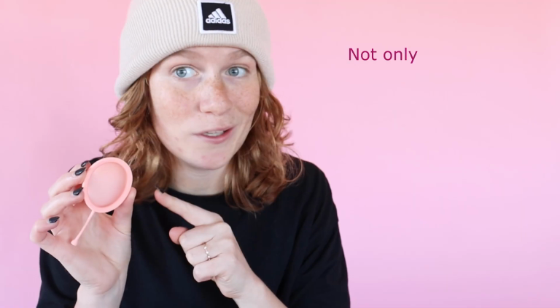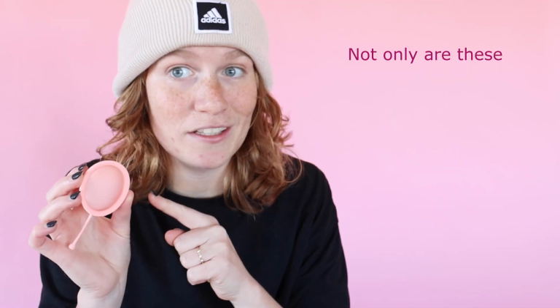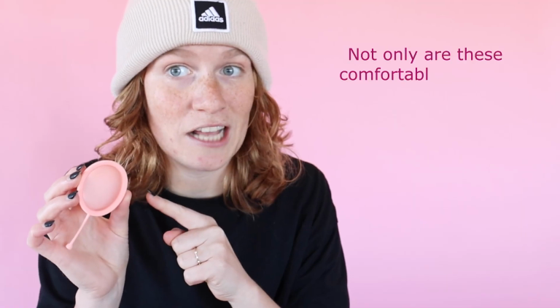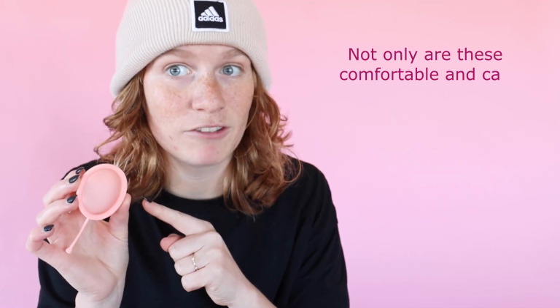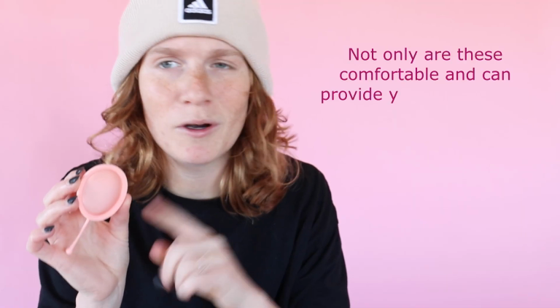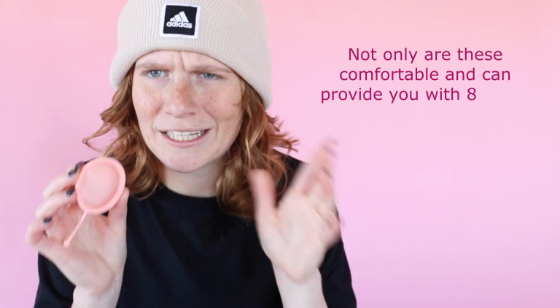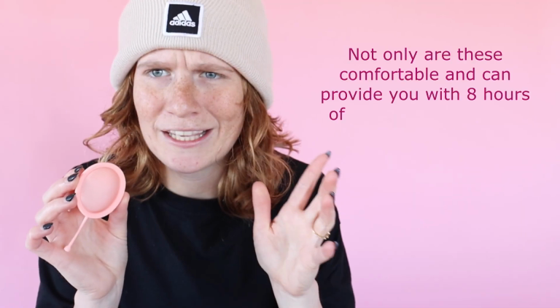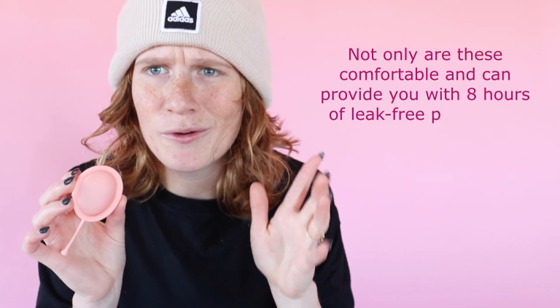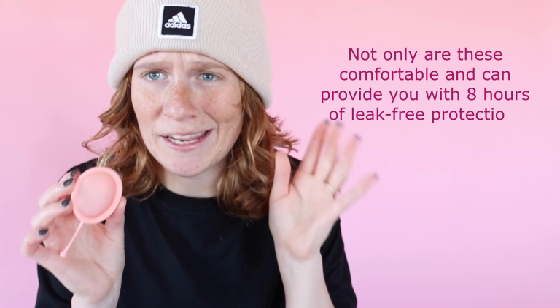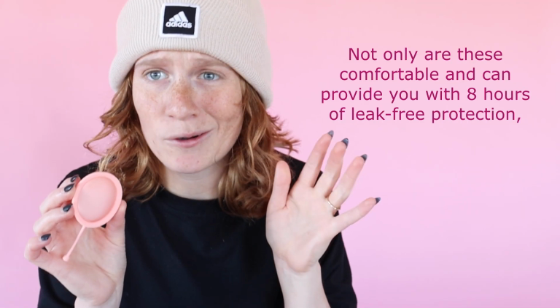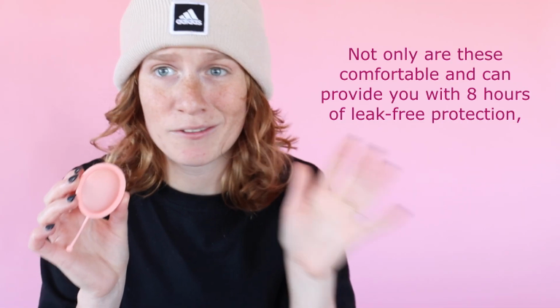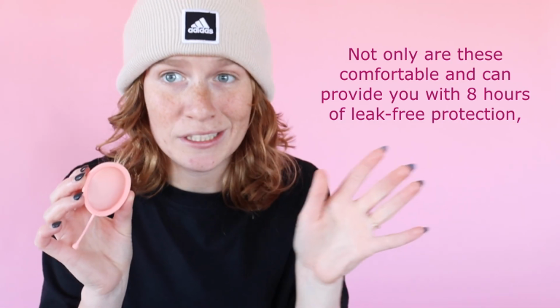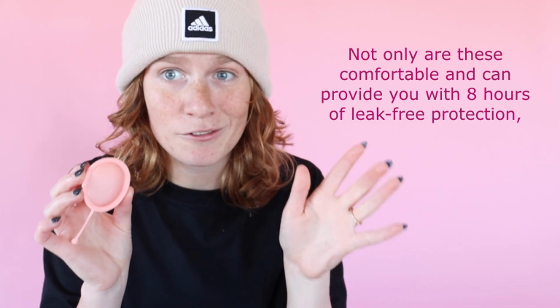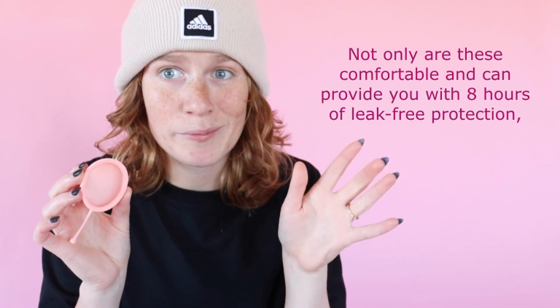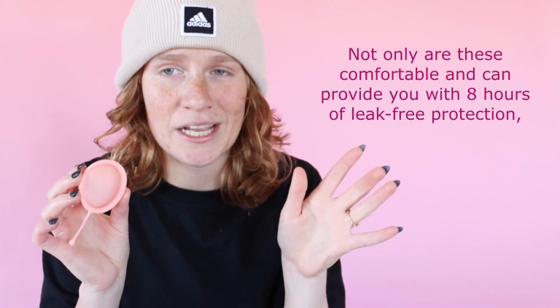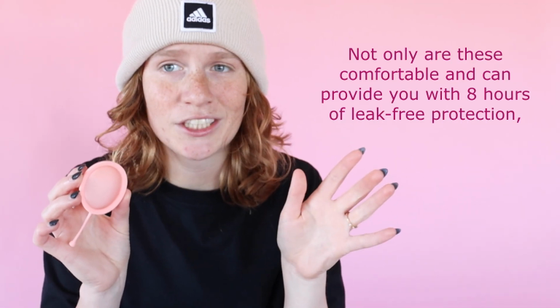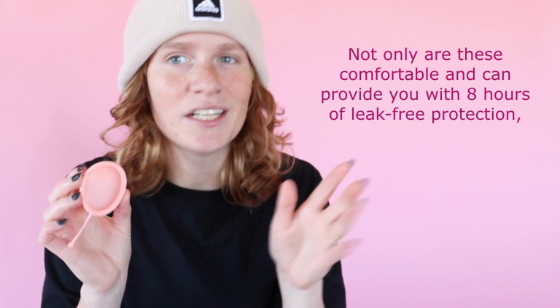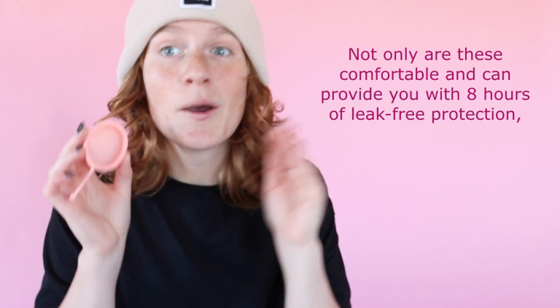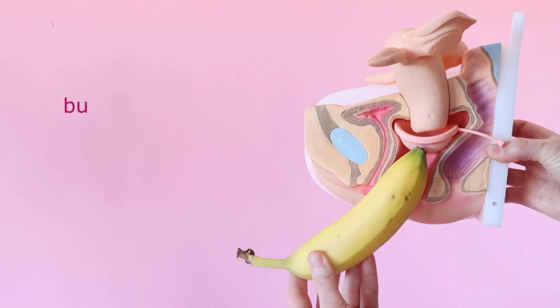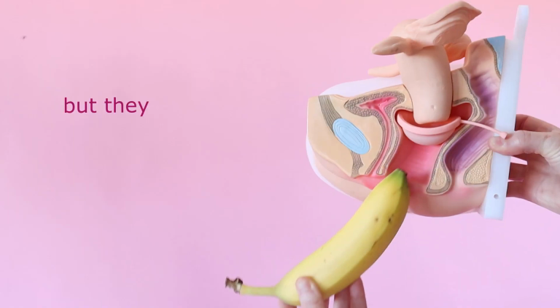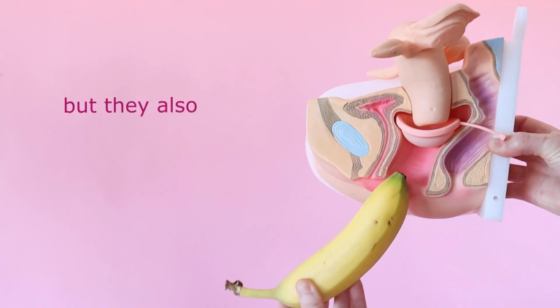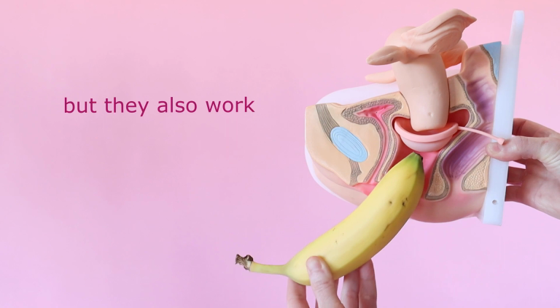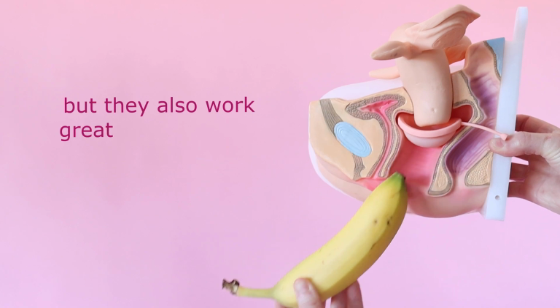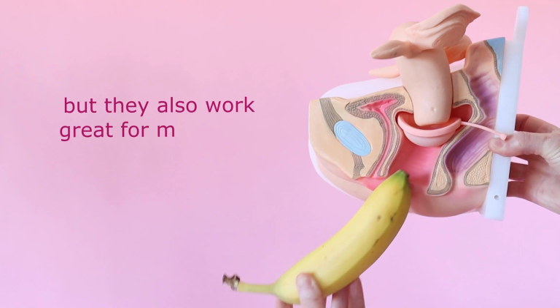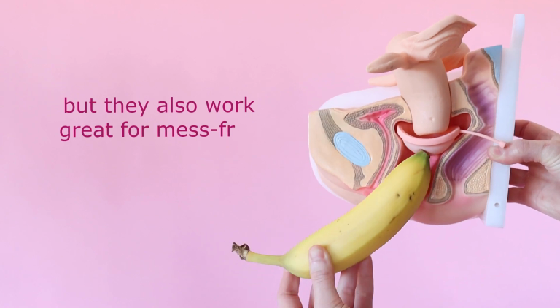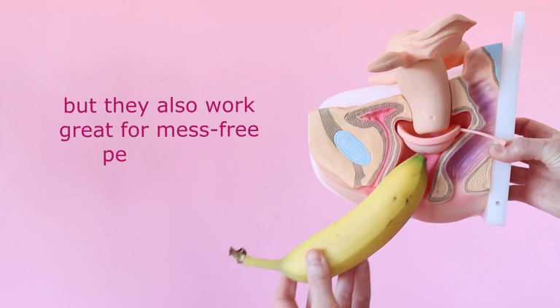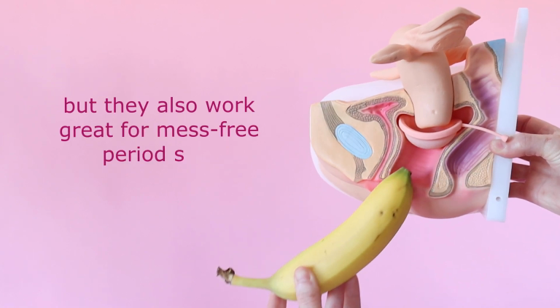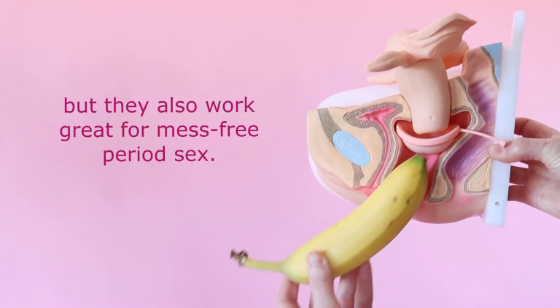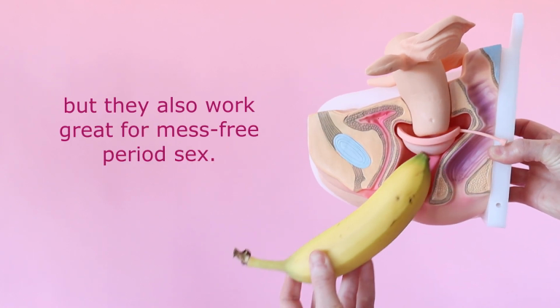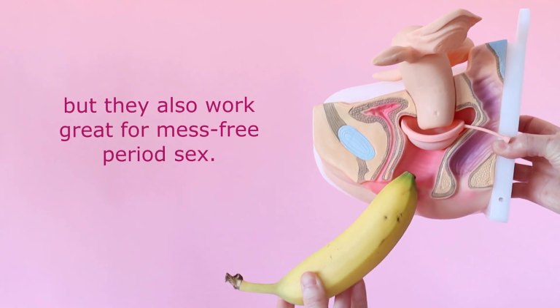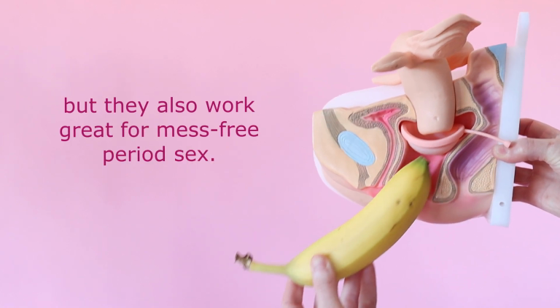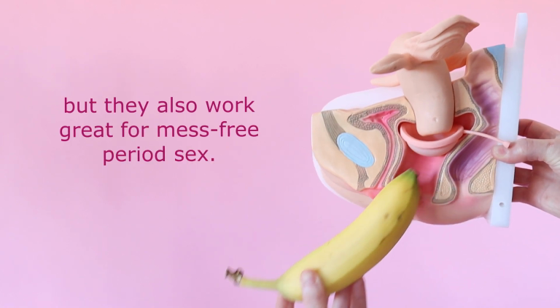Not only are these comfortable and can give you eight hours of leak-free protection, but they also work great for no-mess period sex.